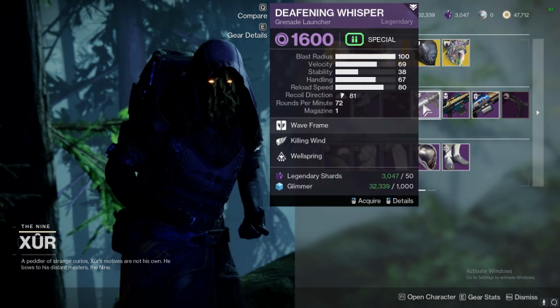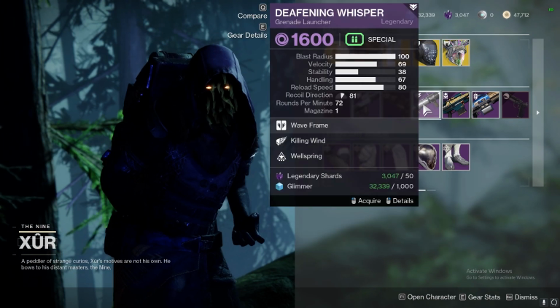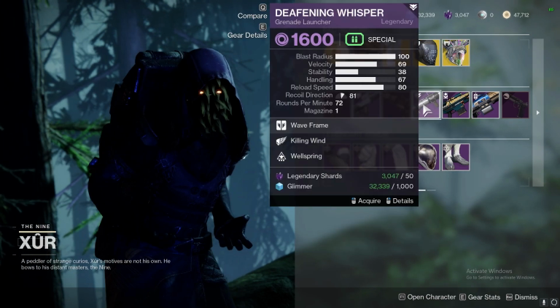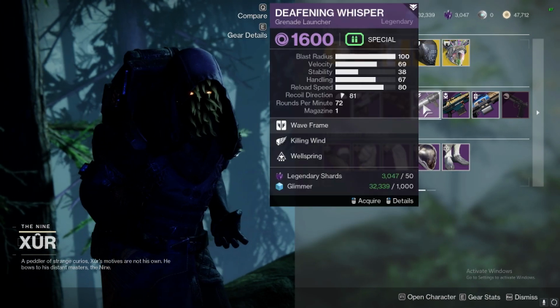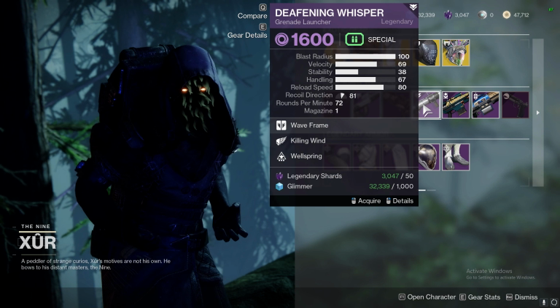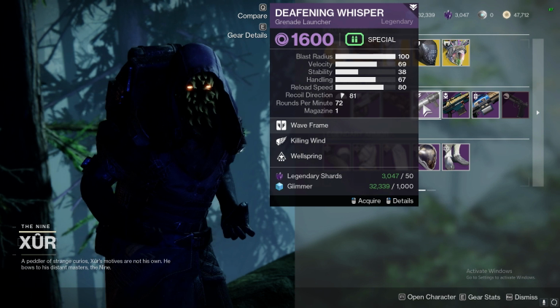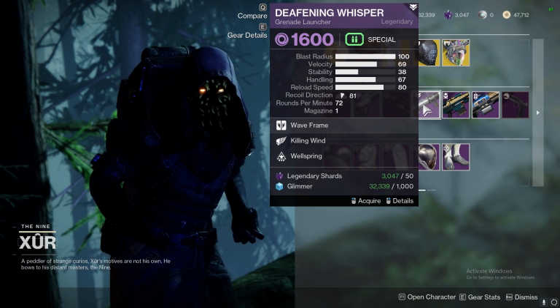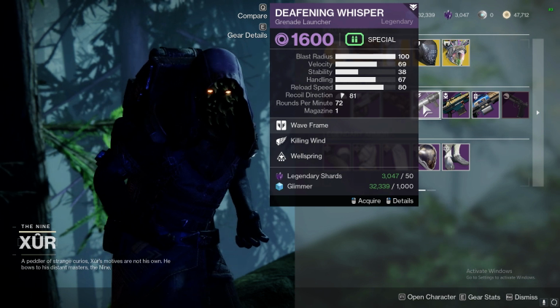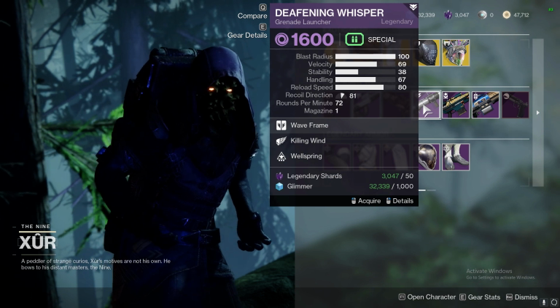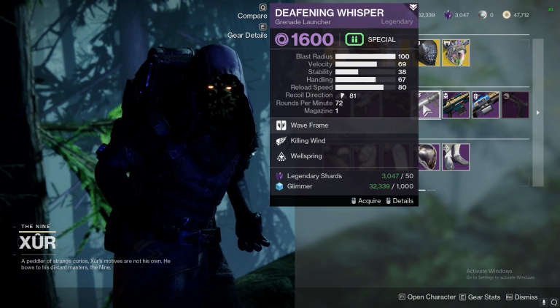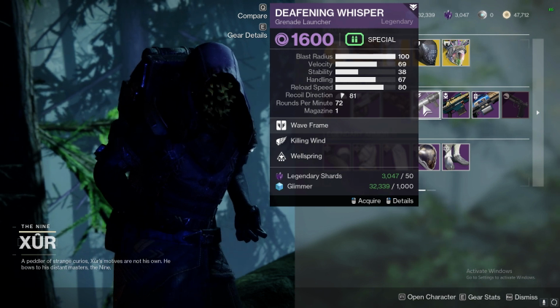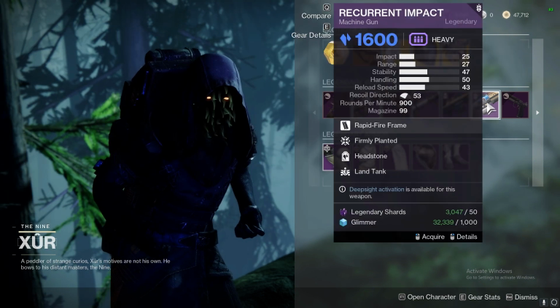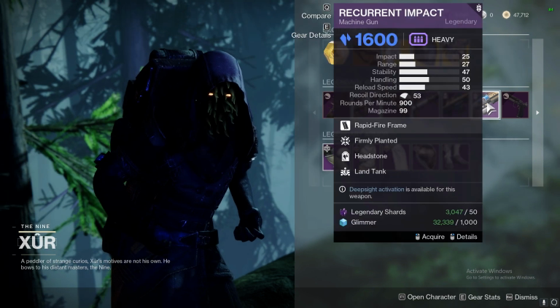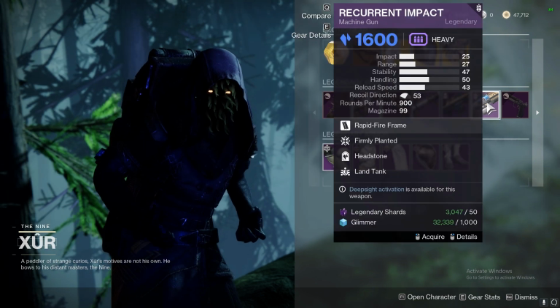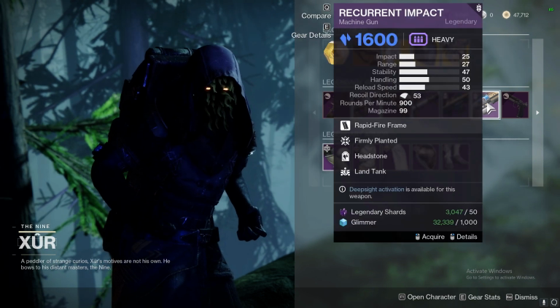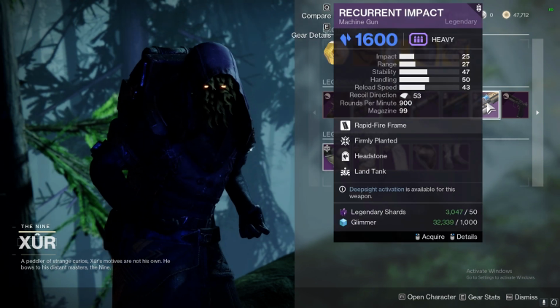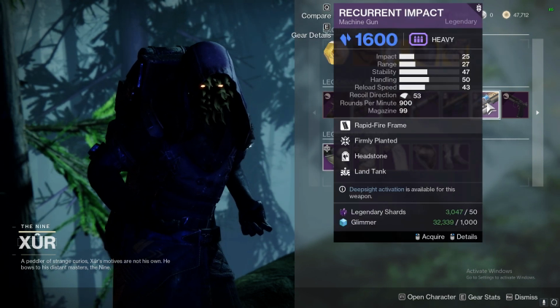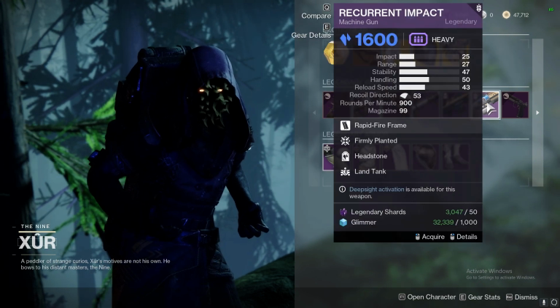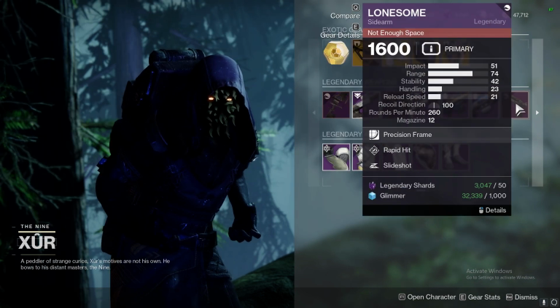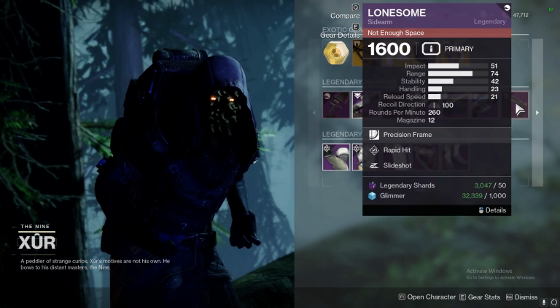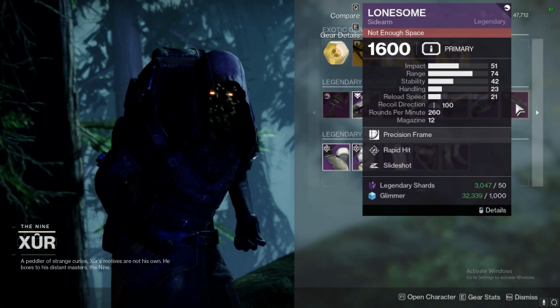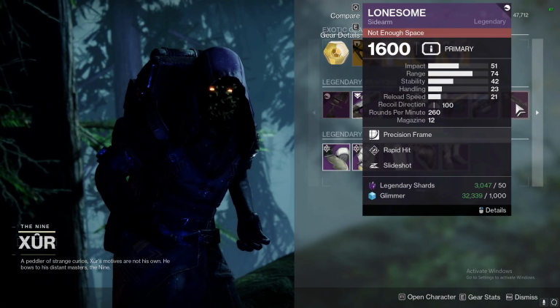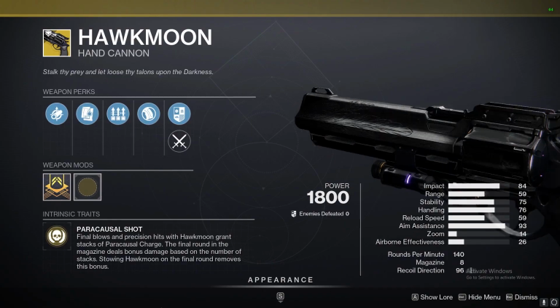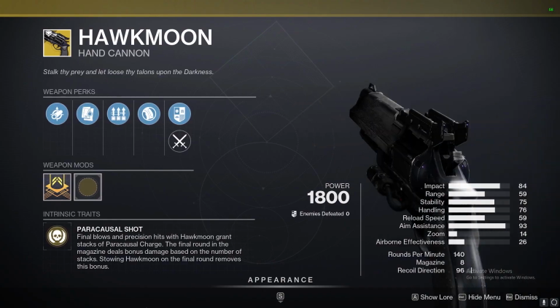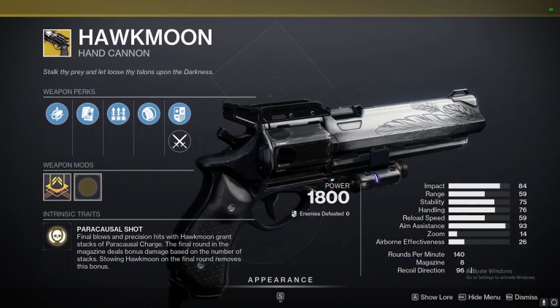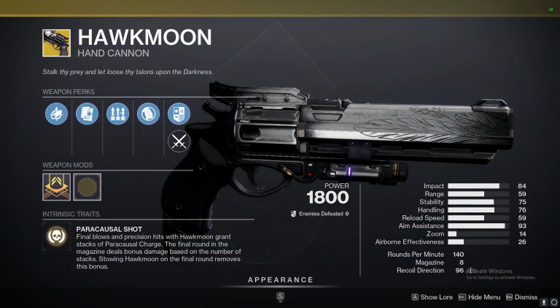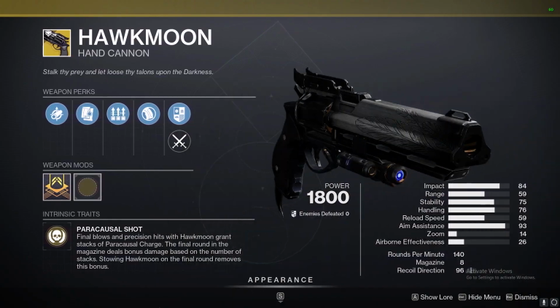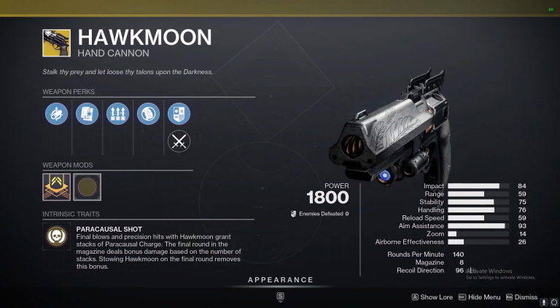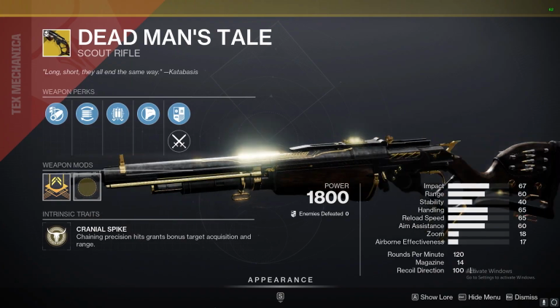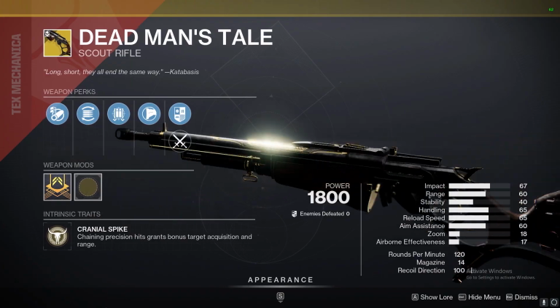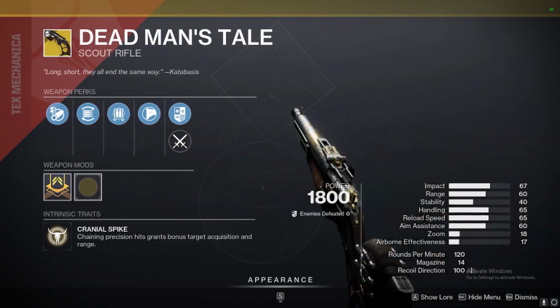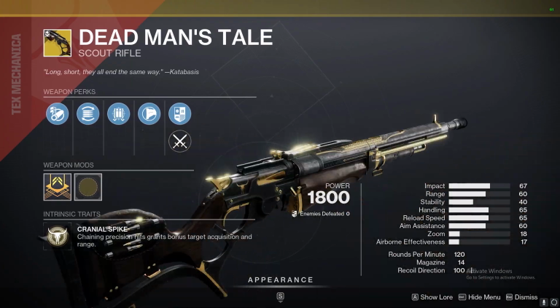Make sure you don't miss out on Deafening Whisper, Recurrent Impact, and Lonesome. Don't worry about Hawkmoon or DMT this week.